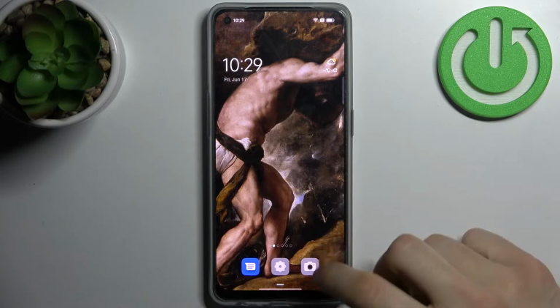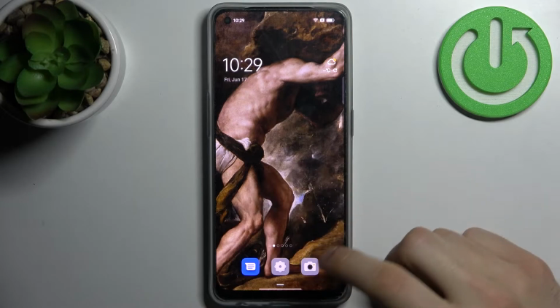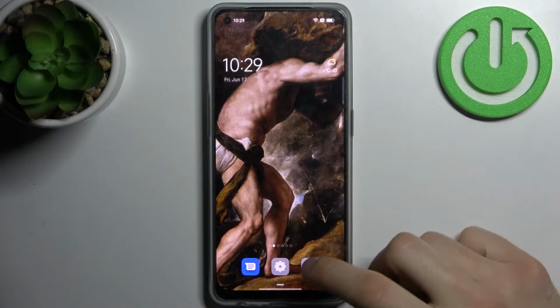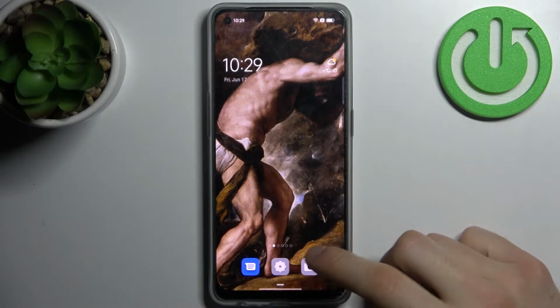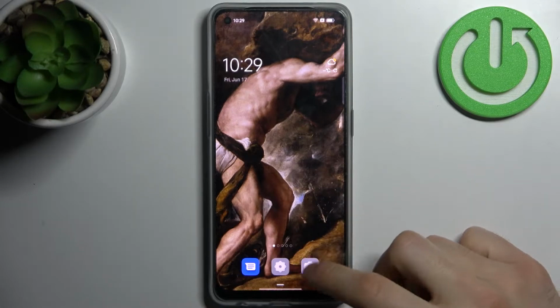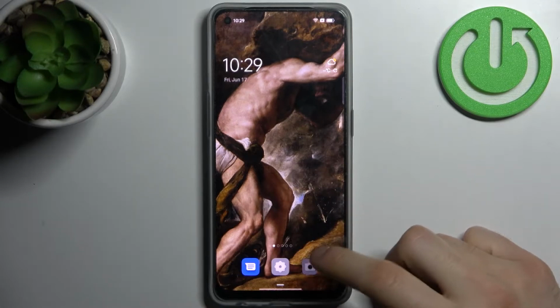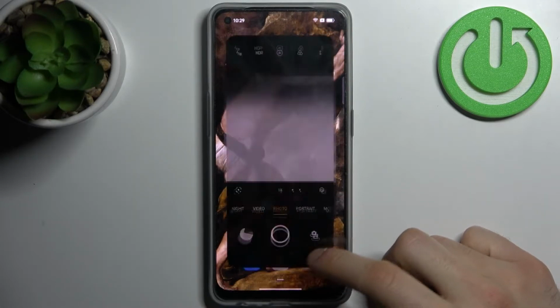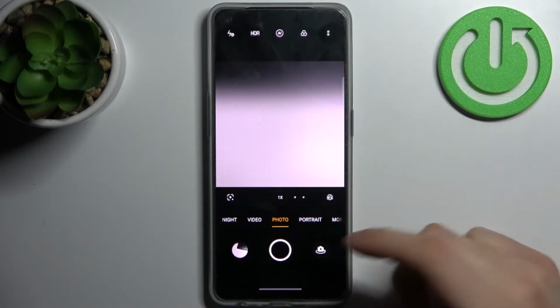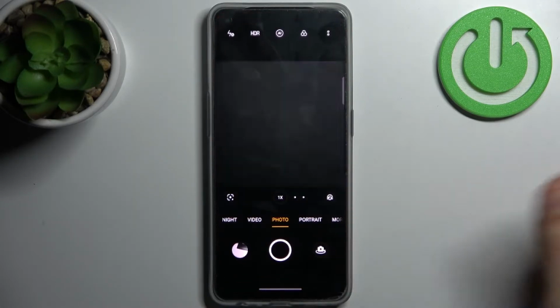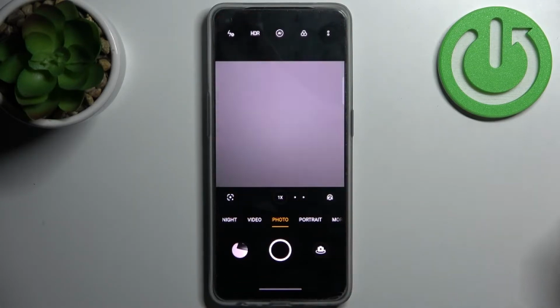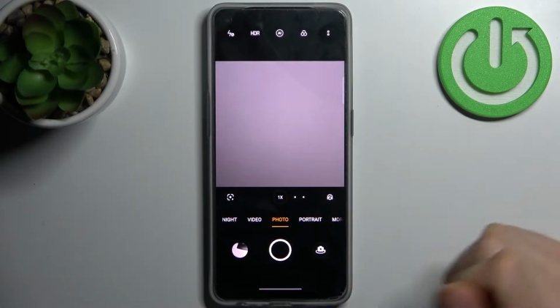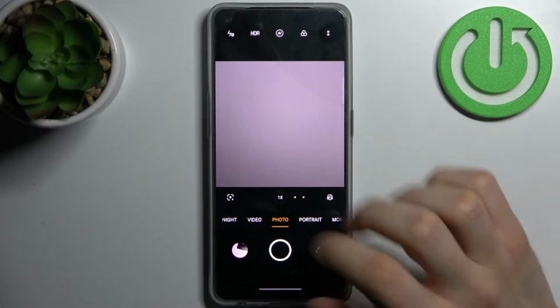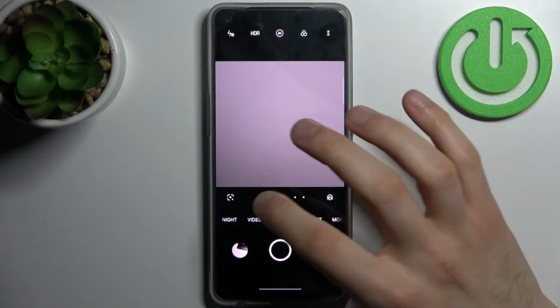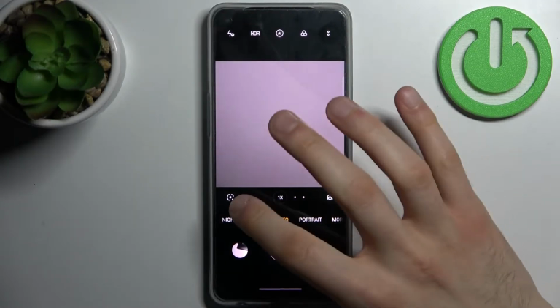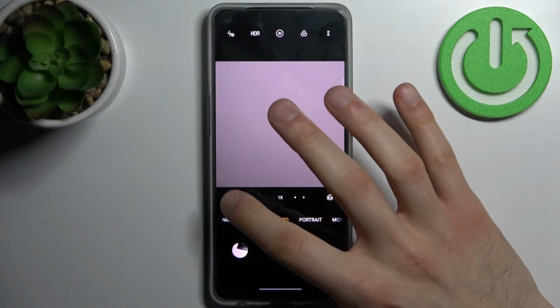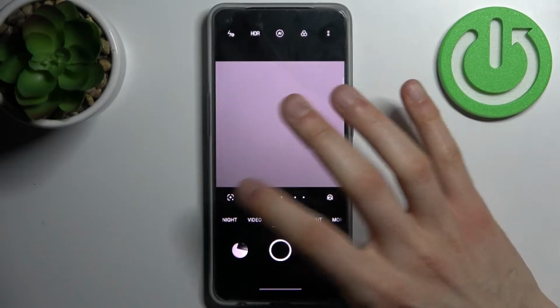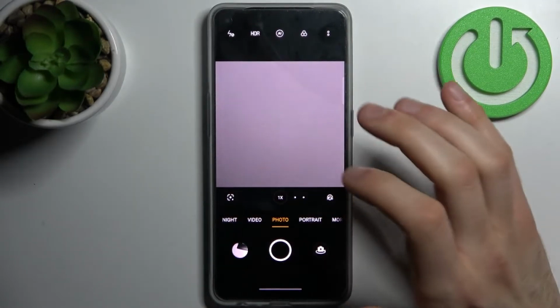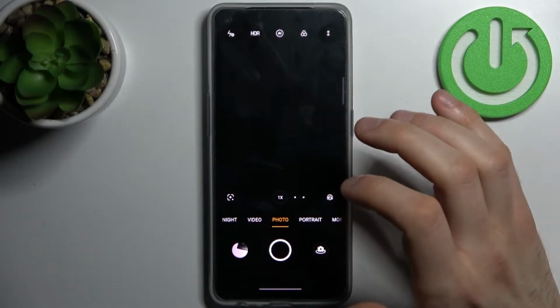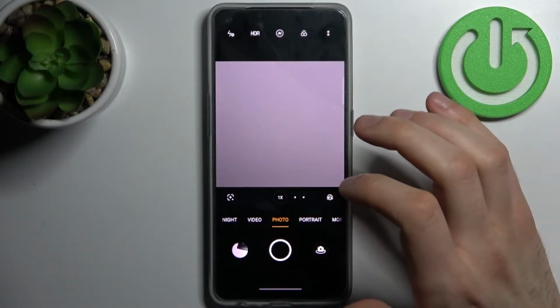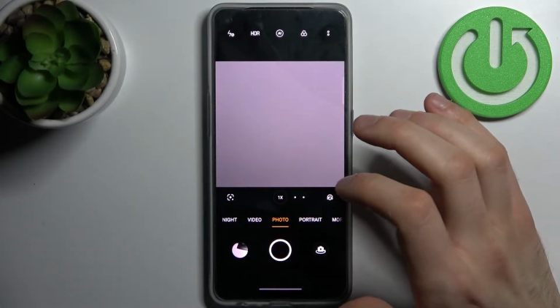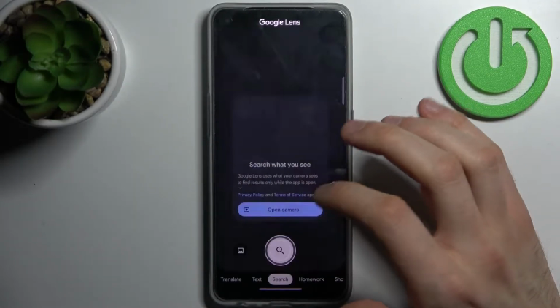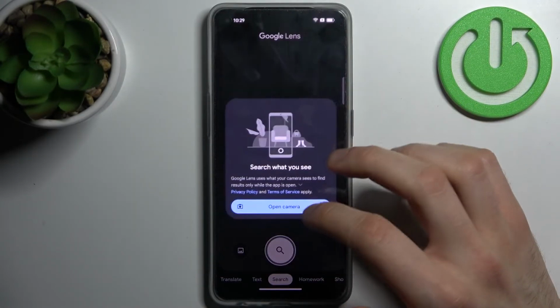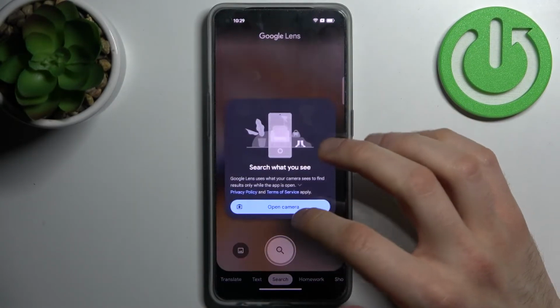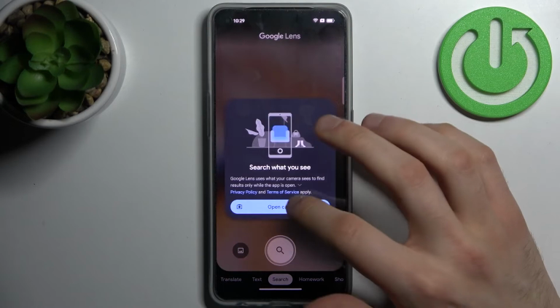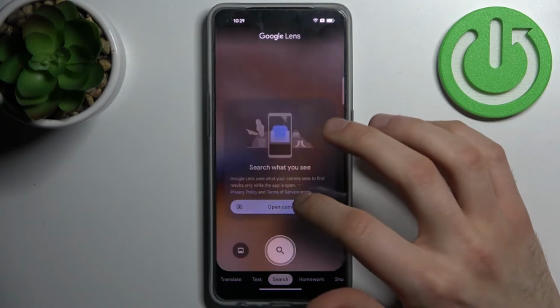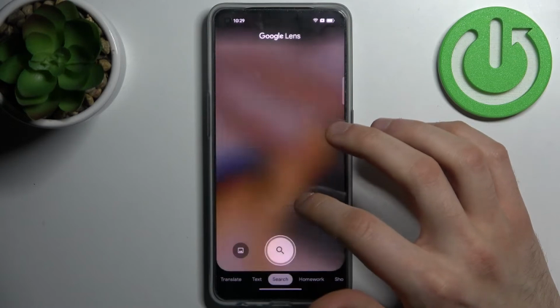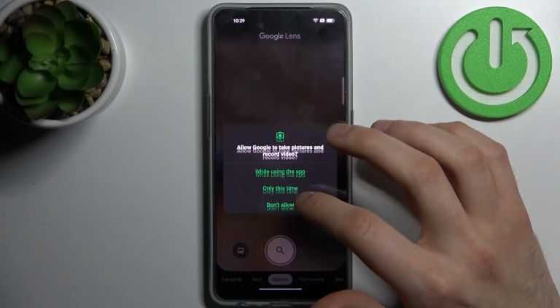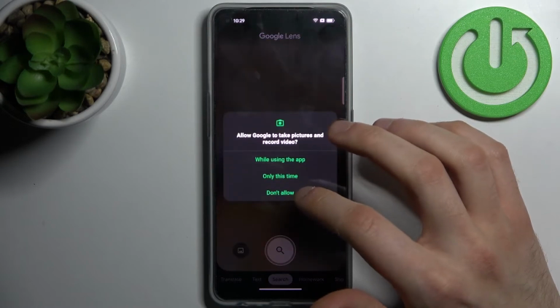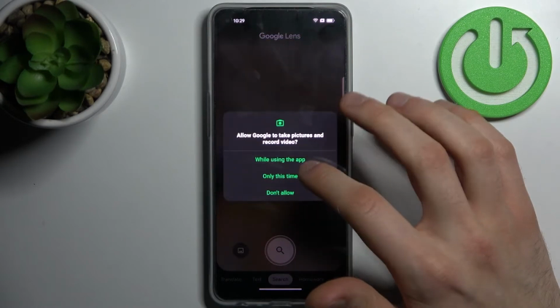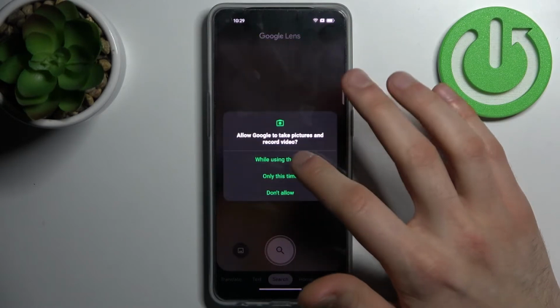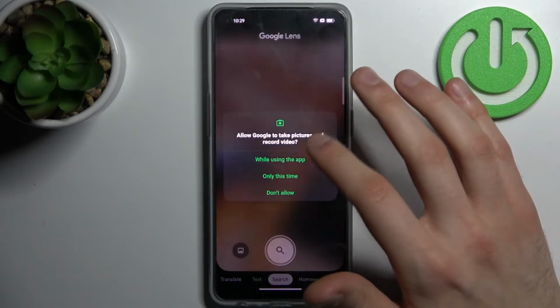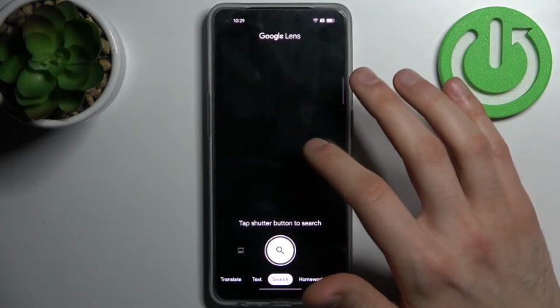First, open the camera and tap on this icon here. Open camera, allow, allow.